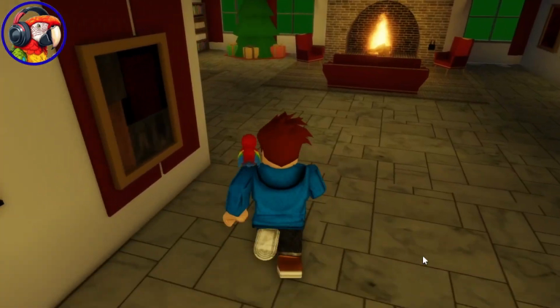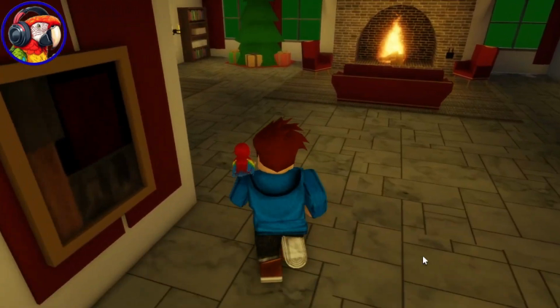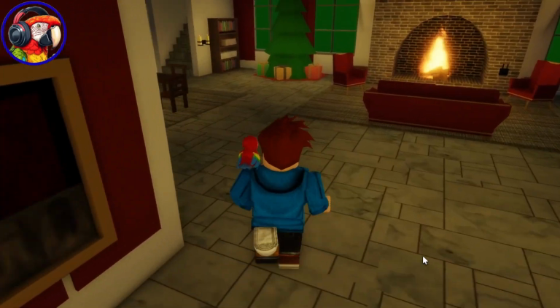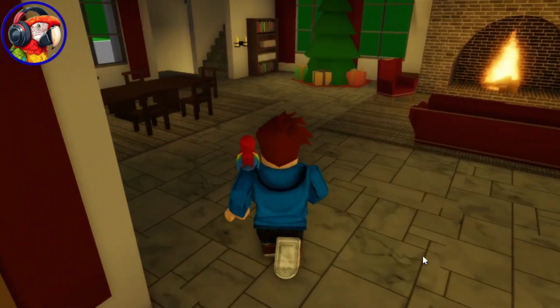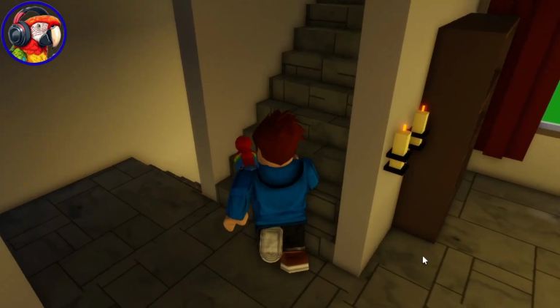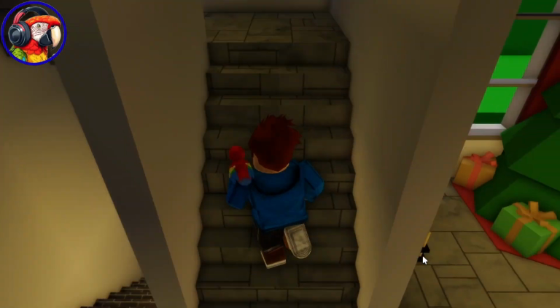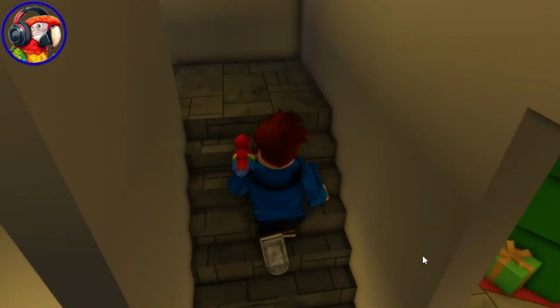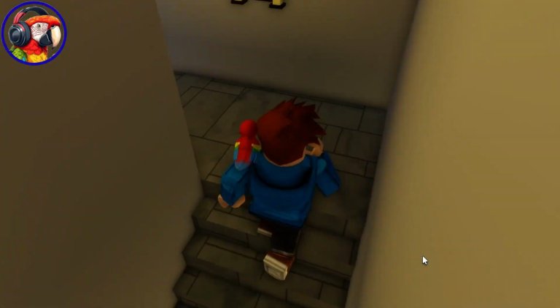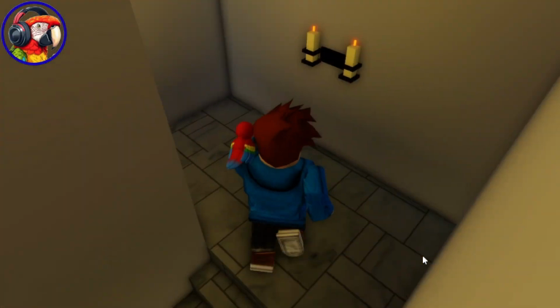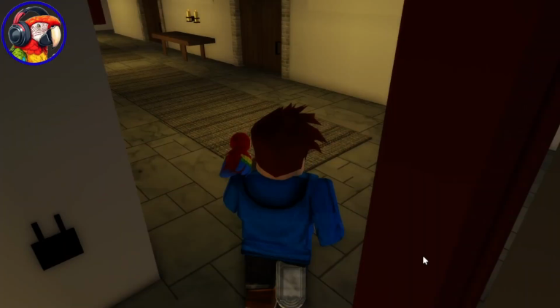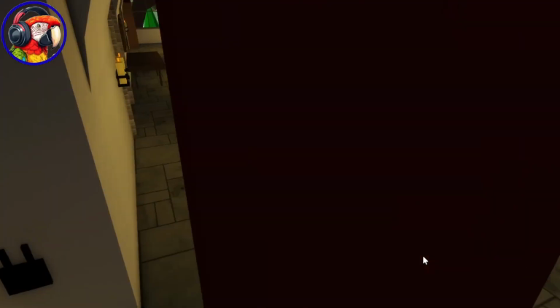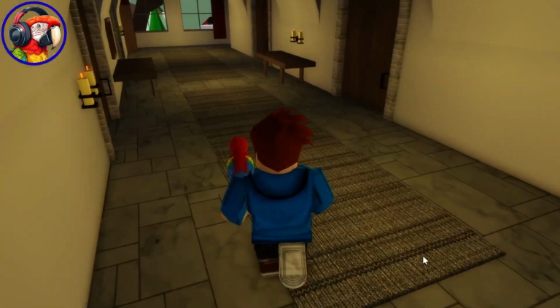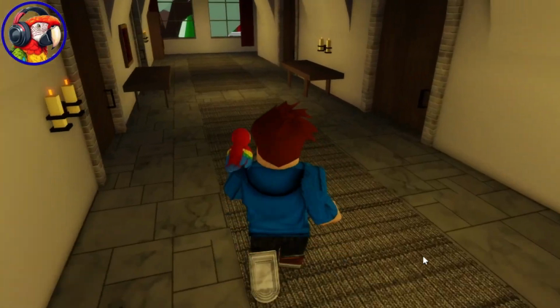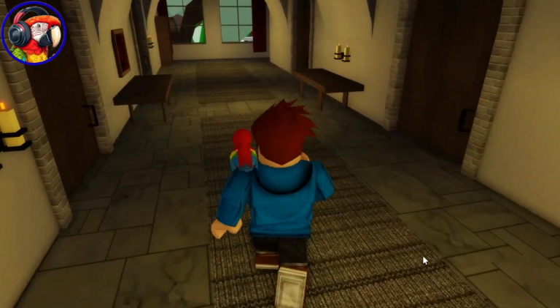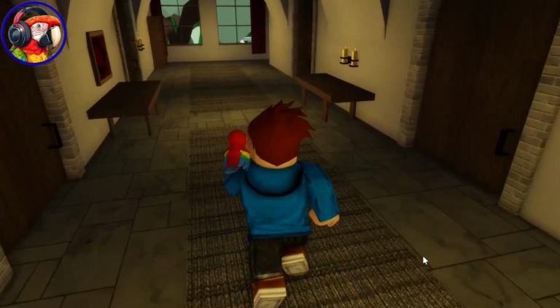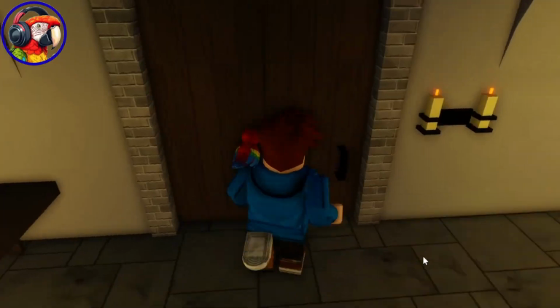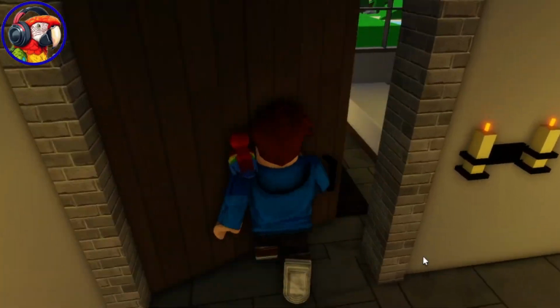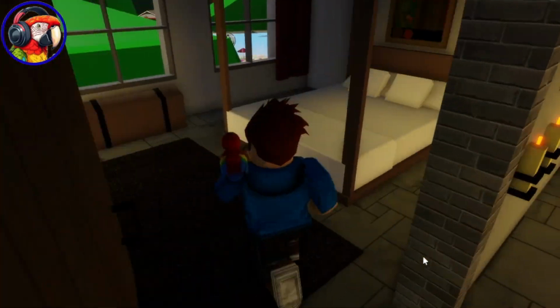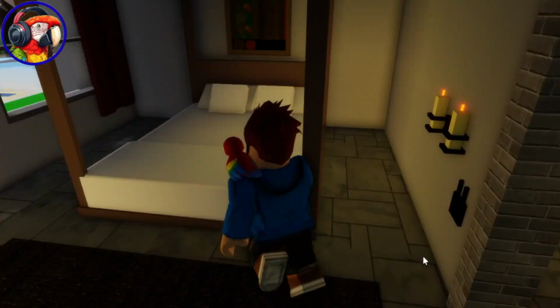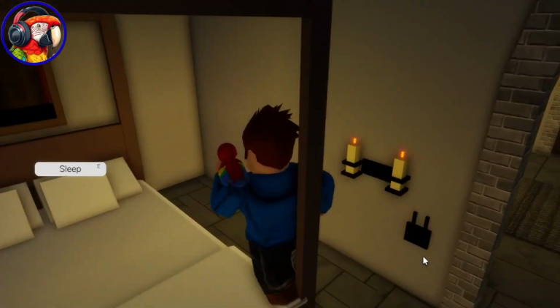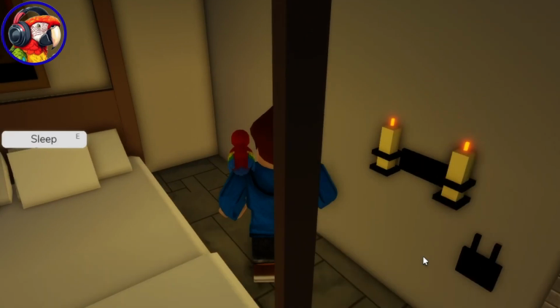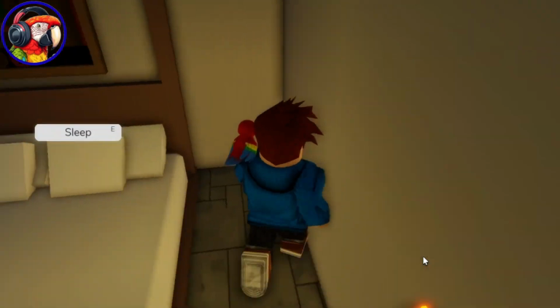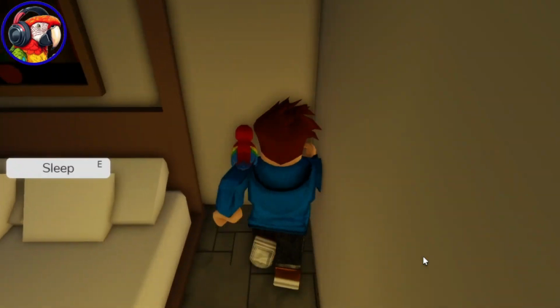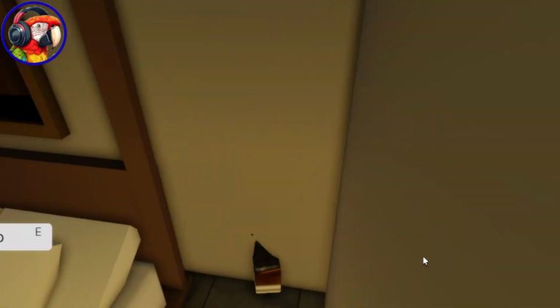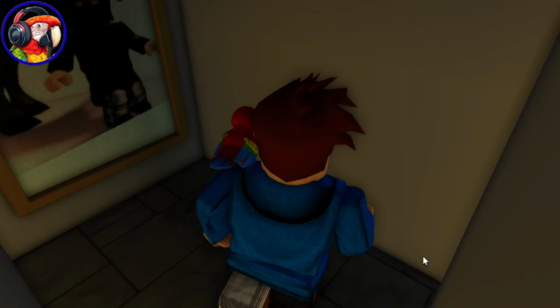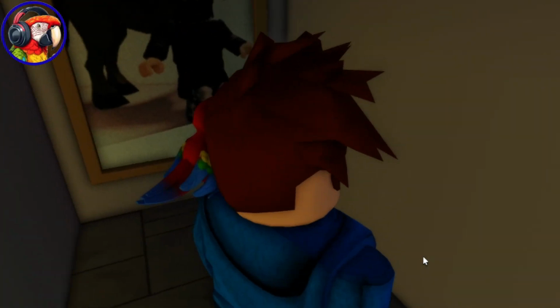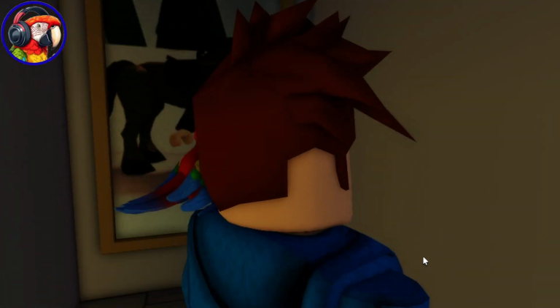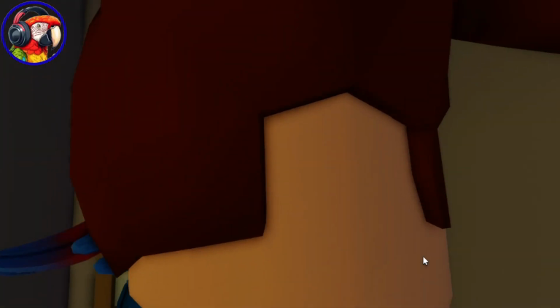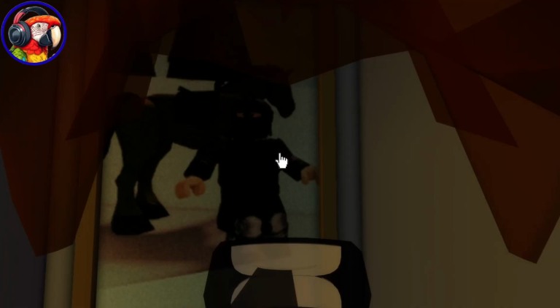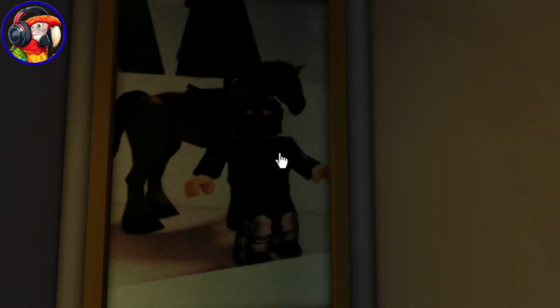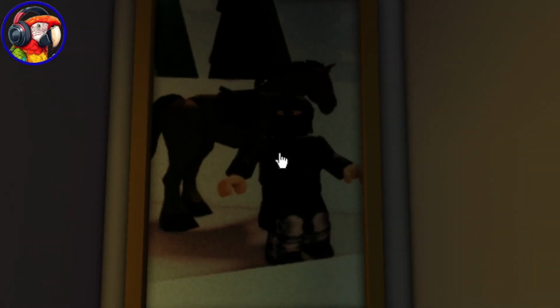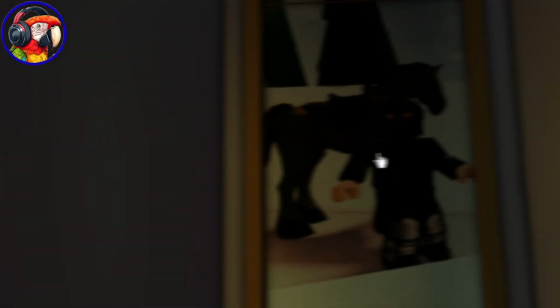Walk up to the second floor. Go into this bedroom, walk through this wall, and click on it.